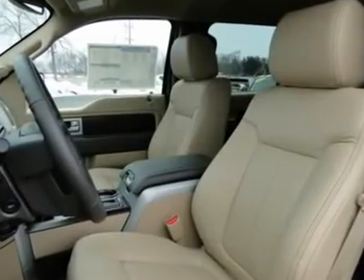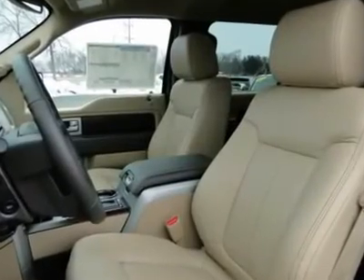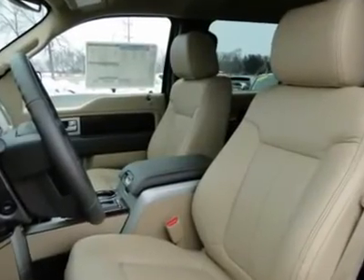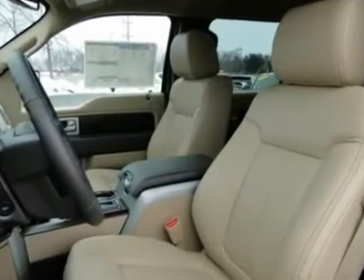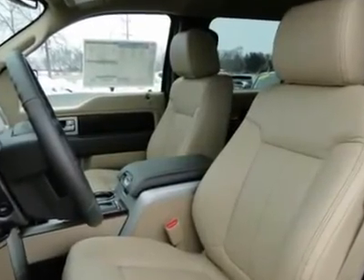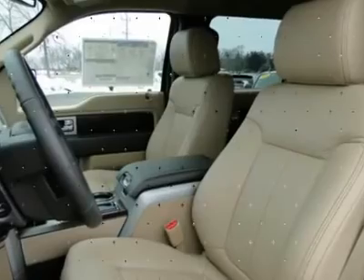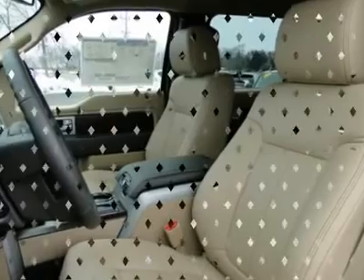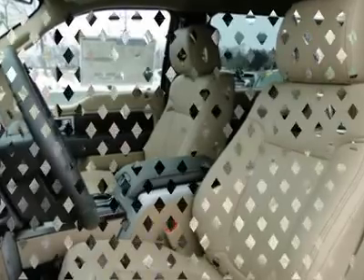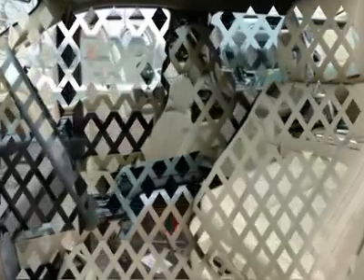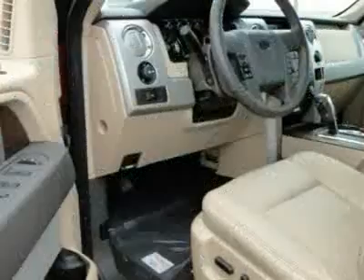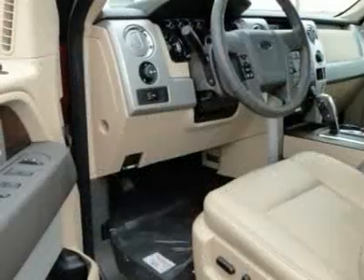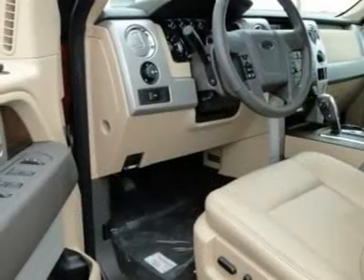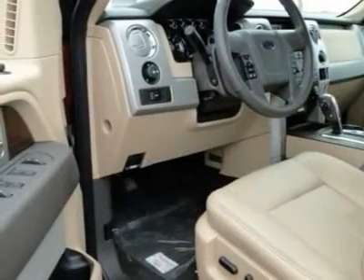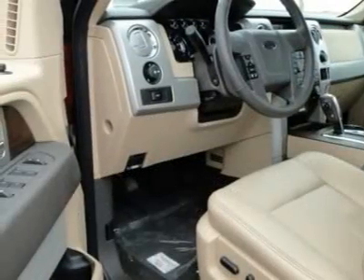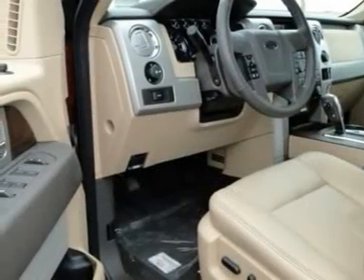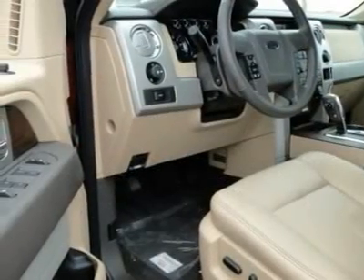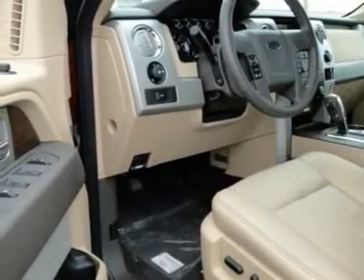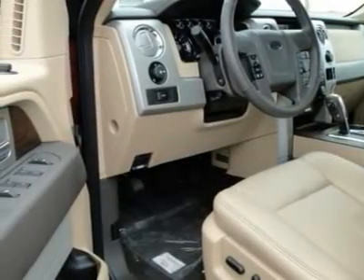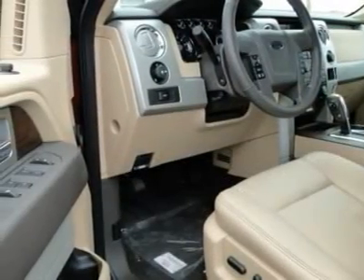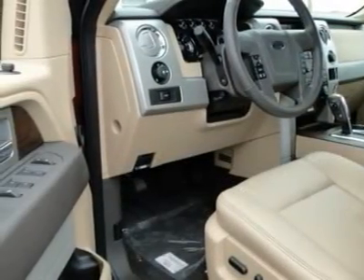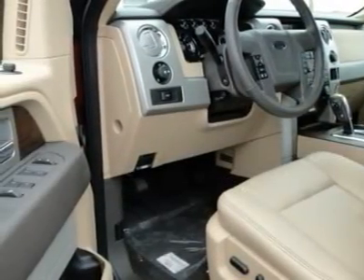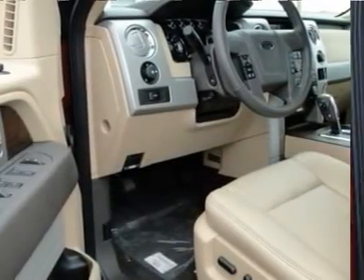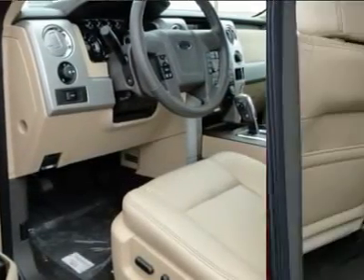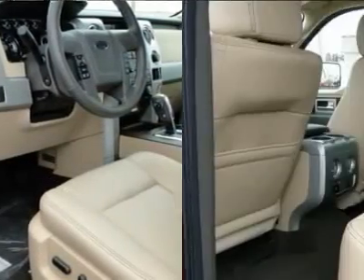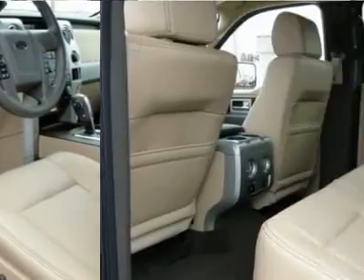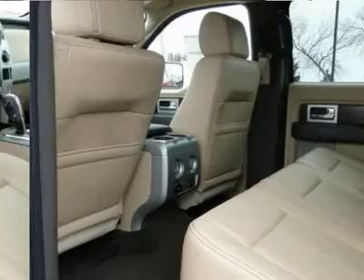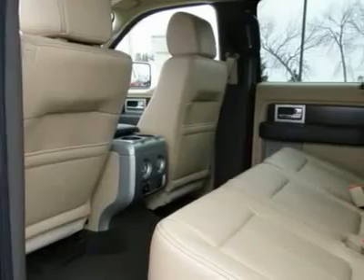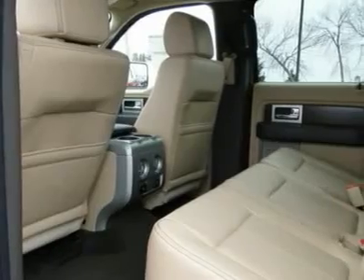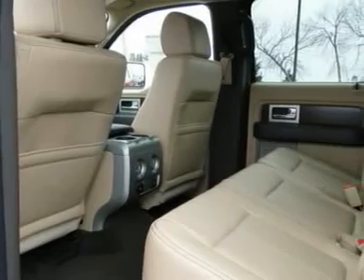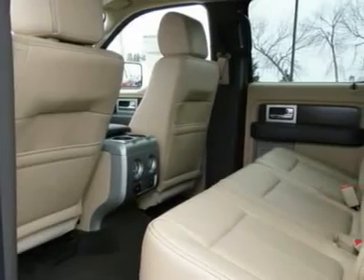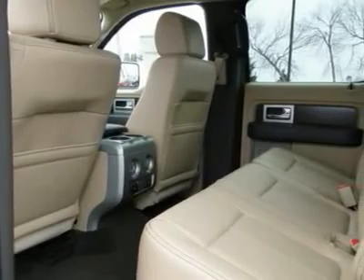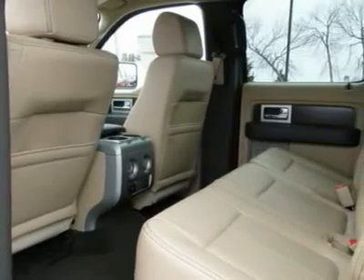AM-FM stereo radio, power windows, security system, power door lock, front reading lamps.